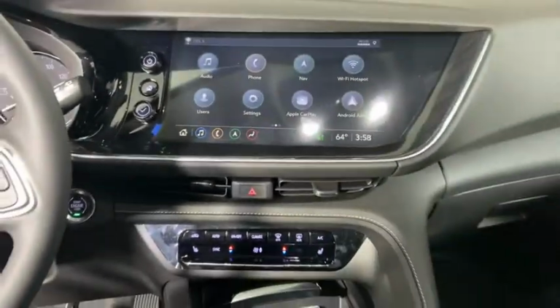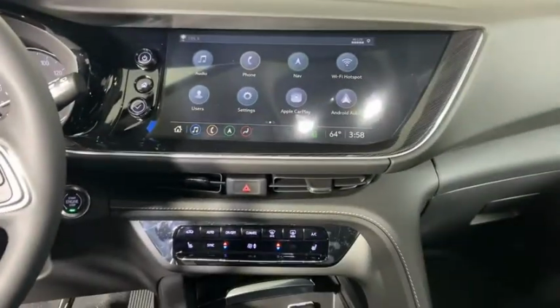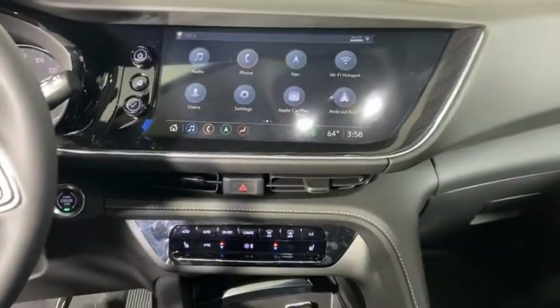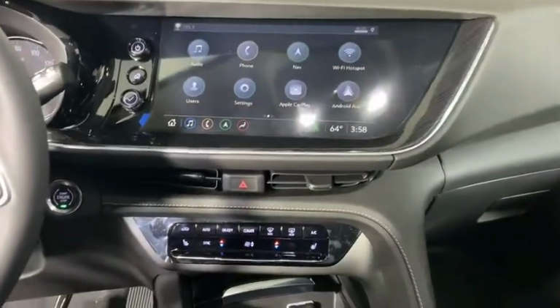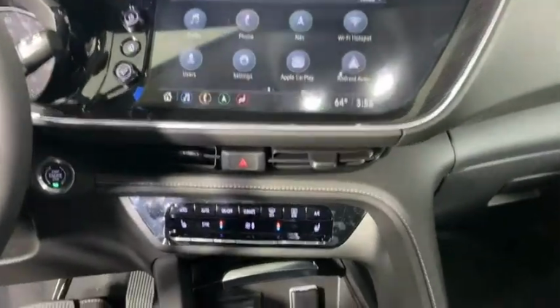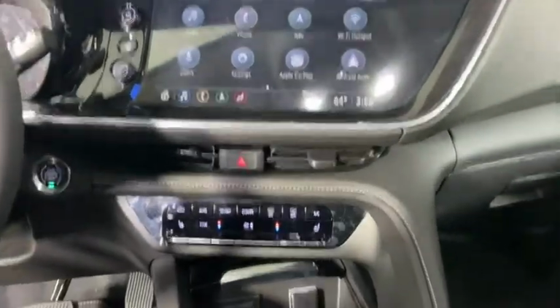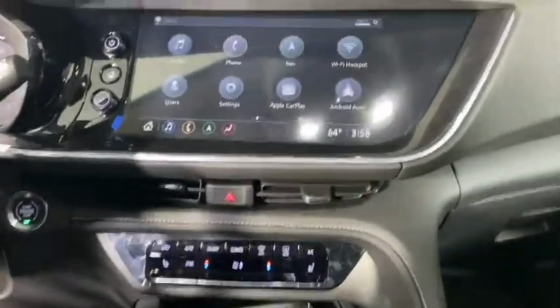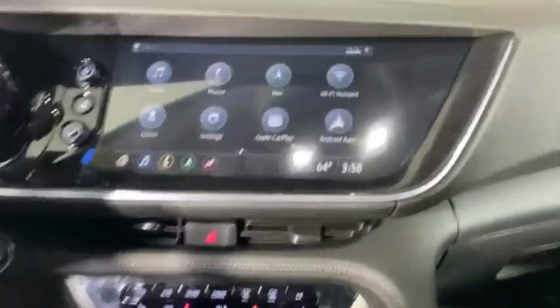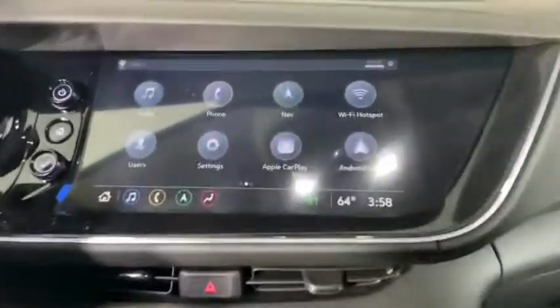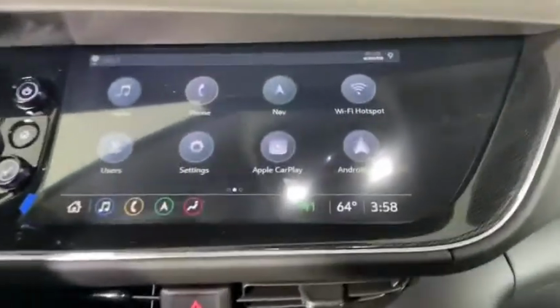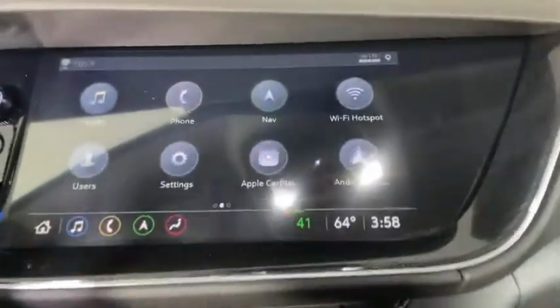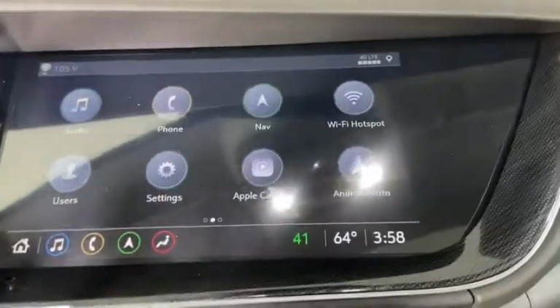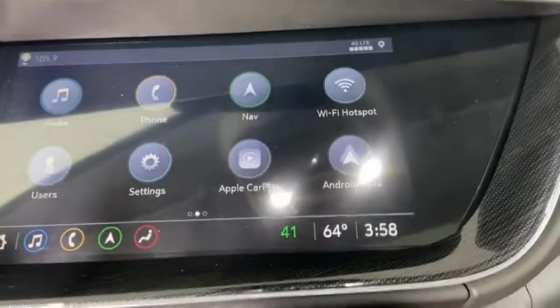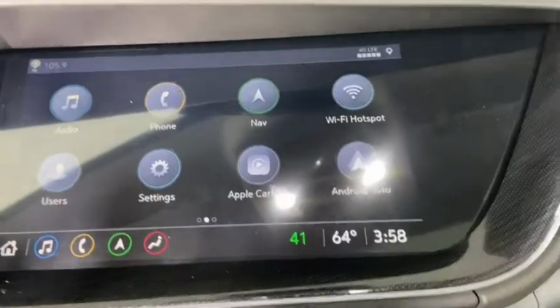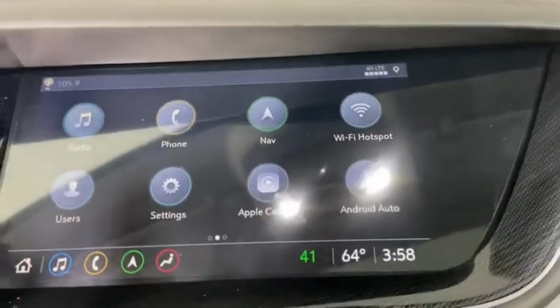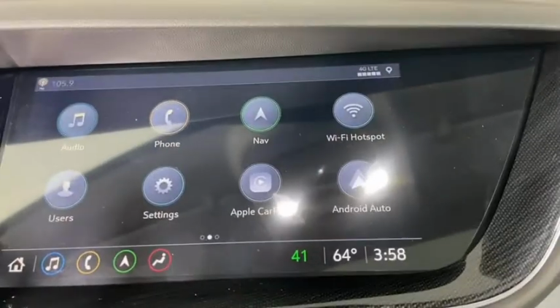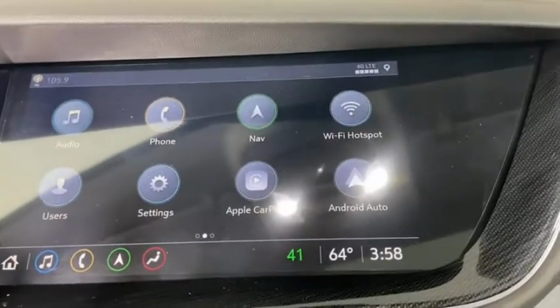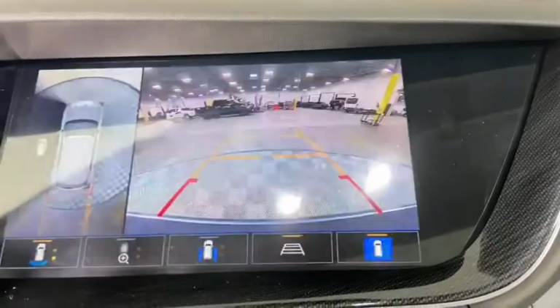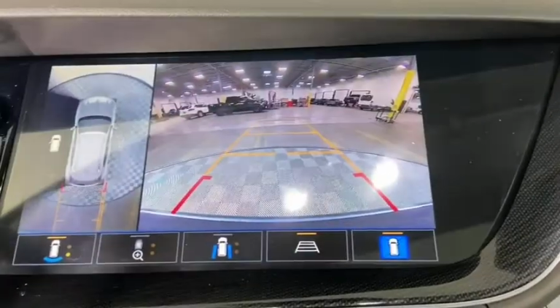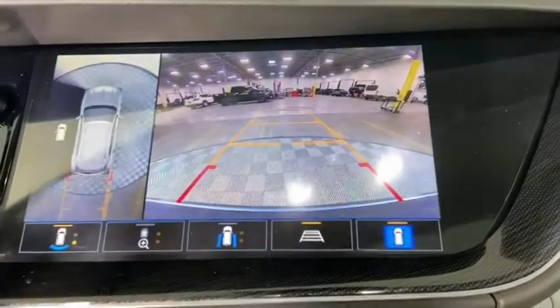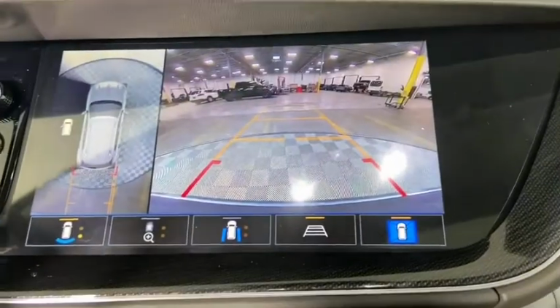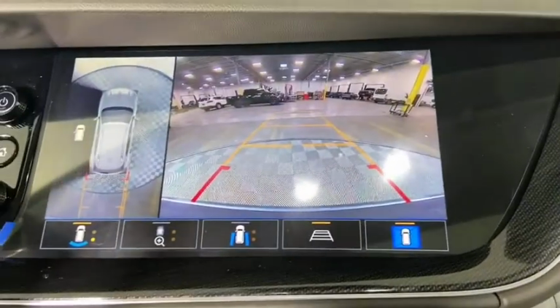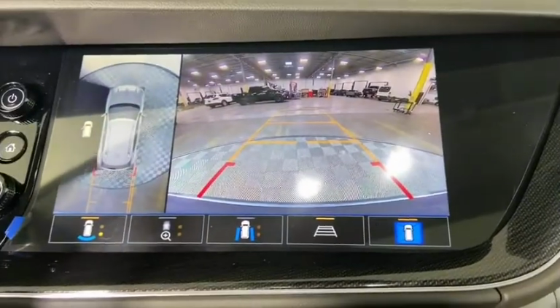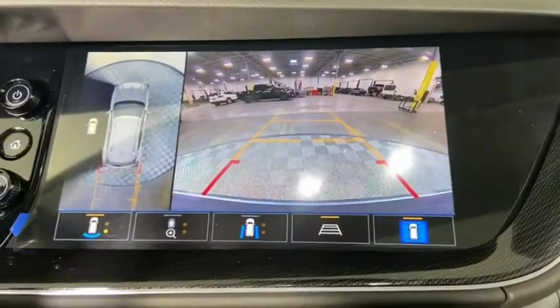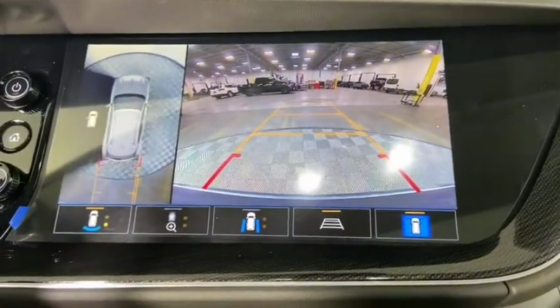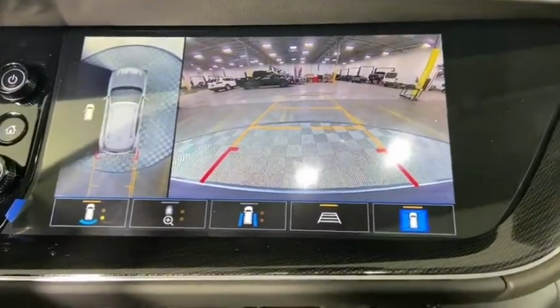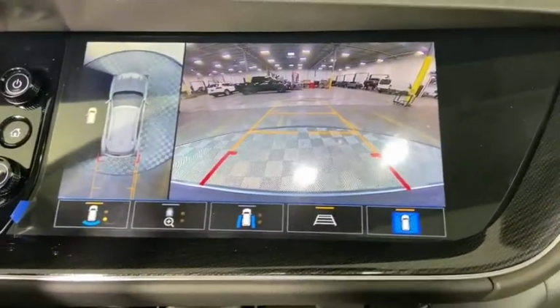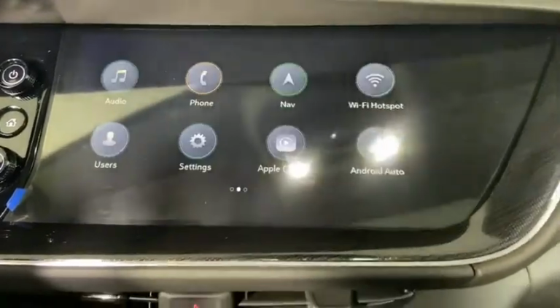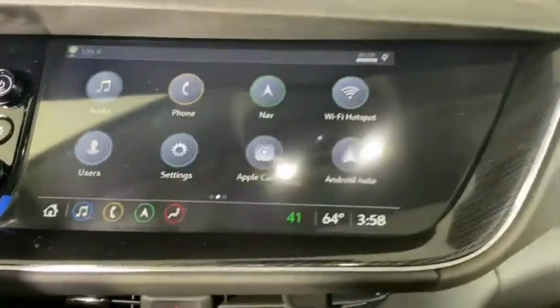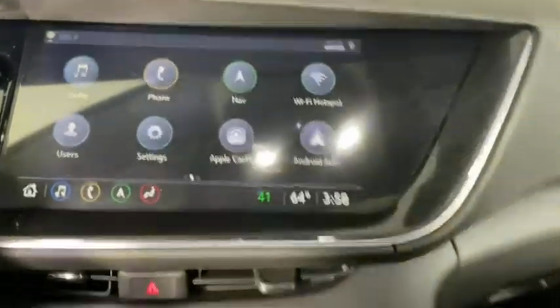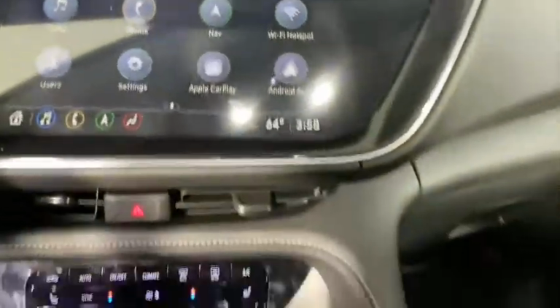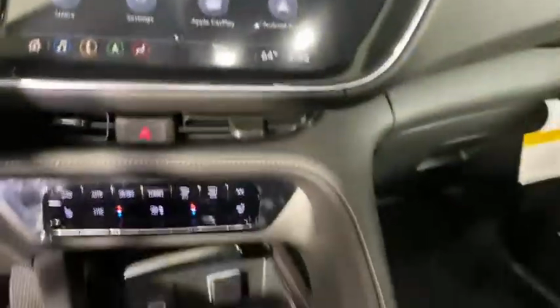Trip computer, security system, power windows, rear window defroster, overhead console, HD radio.